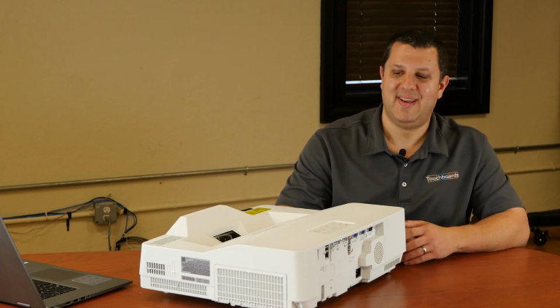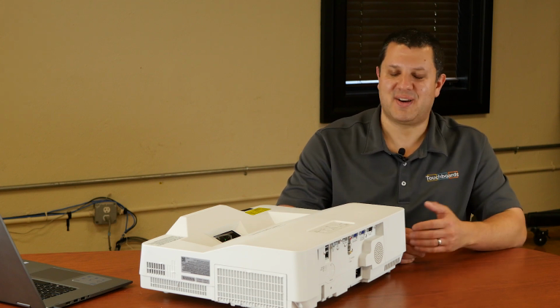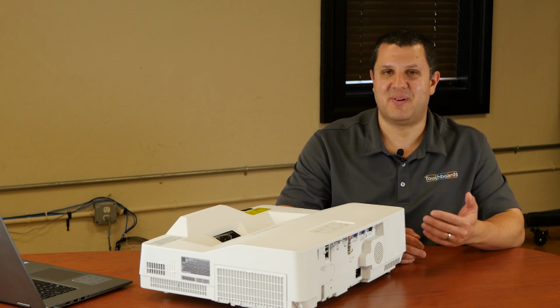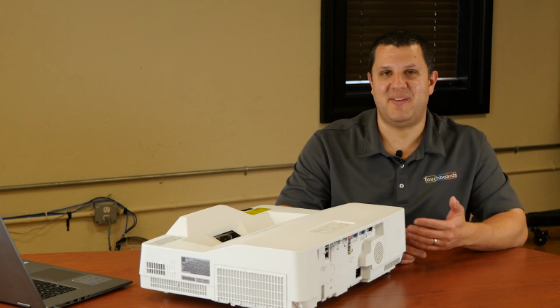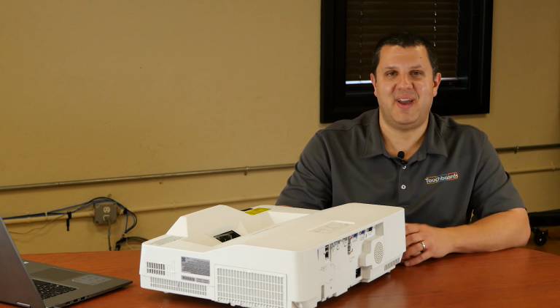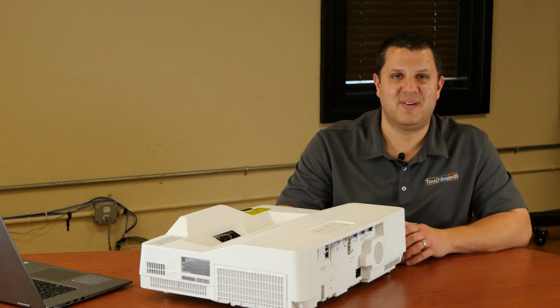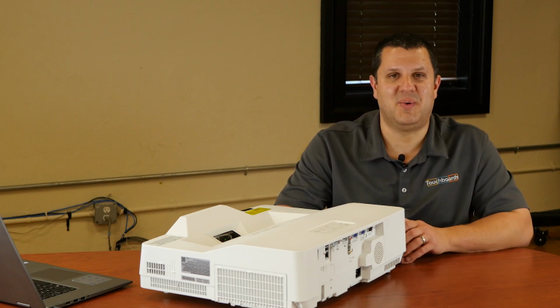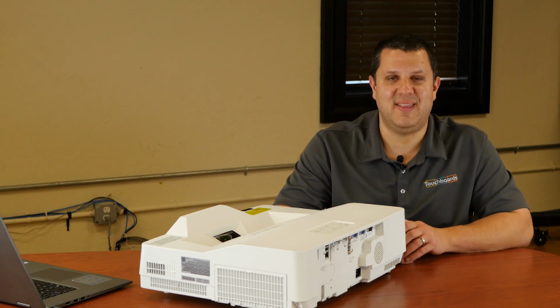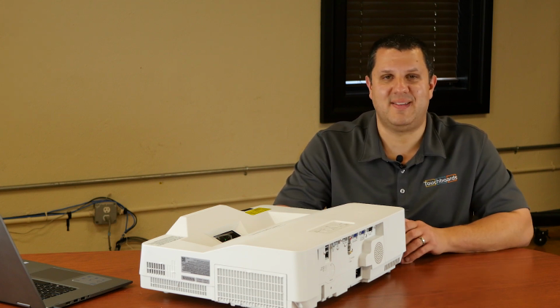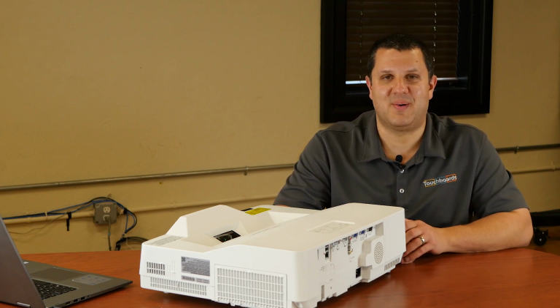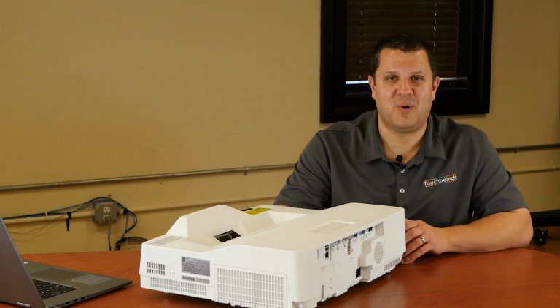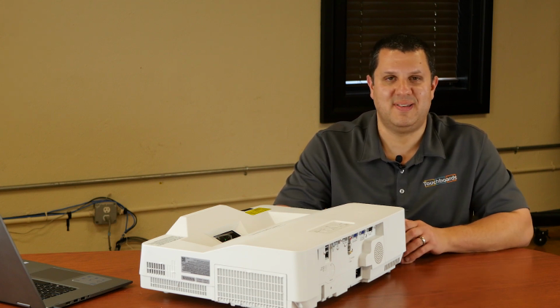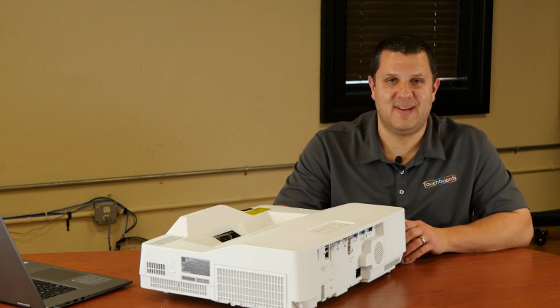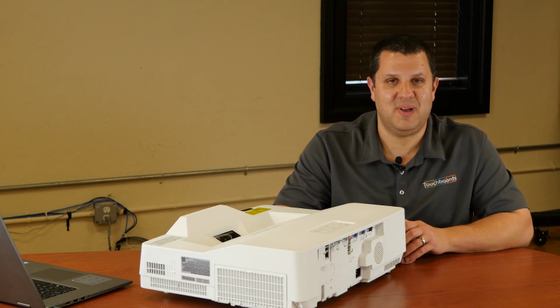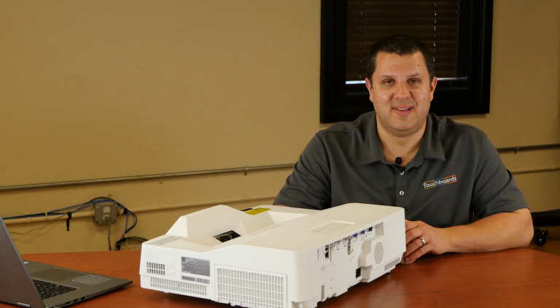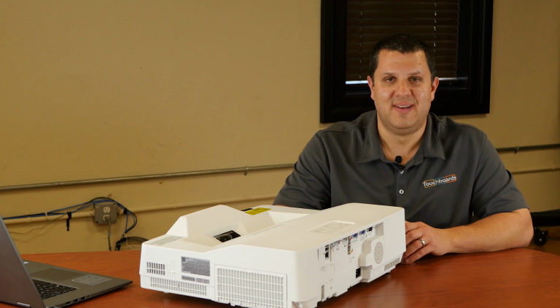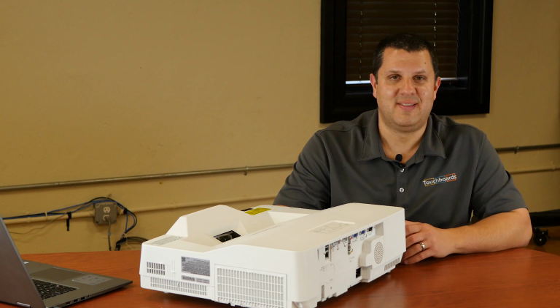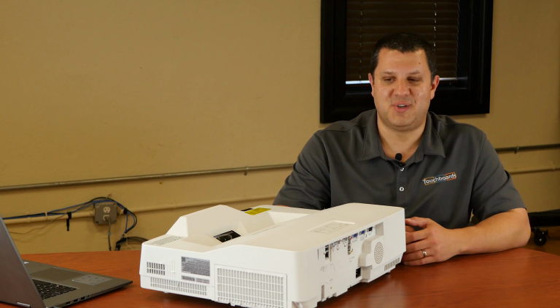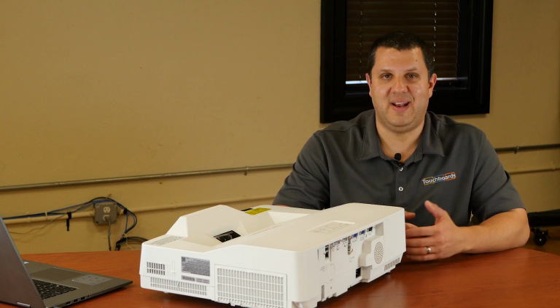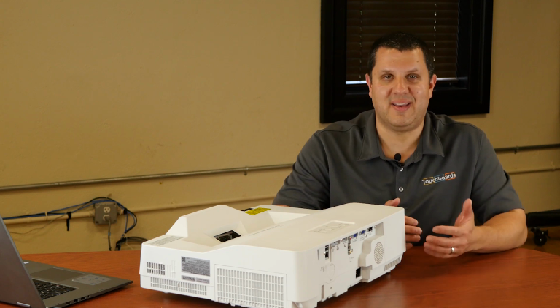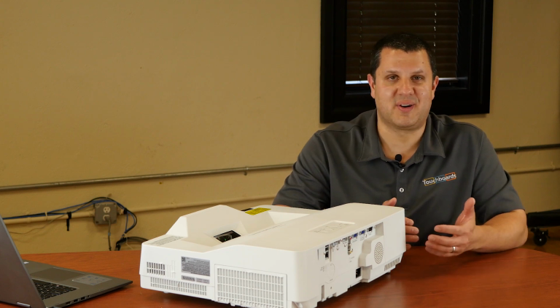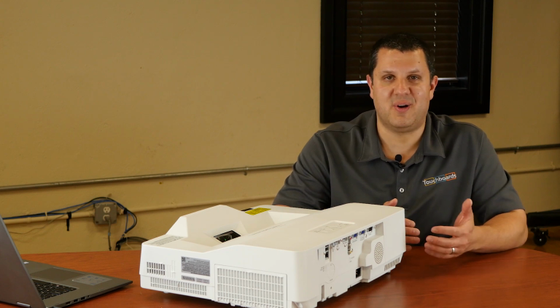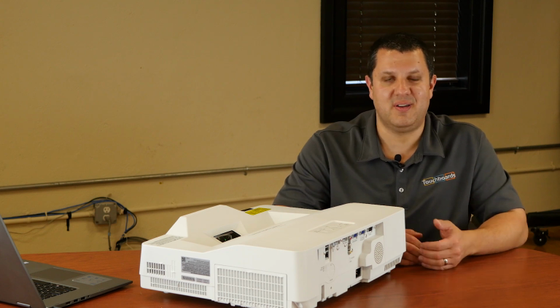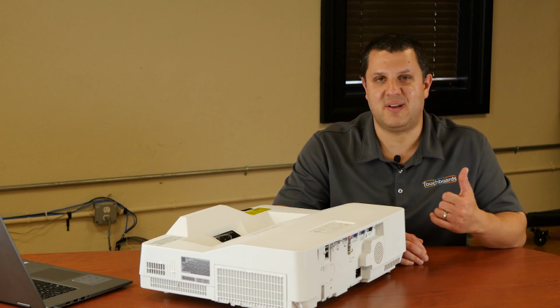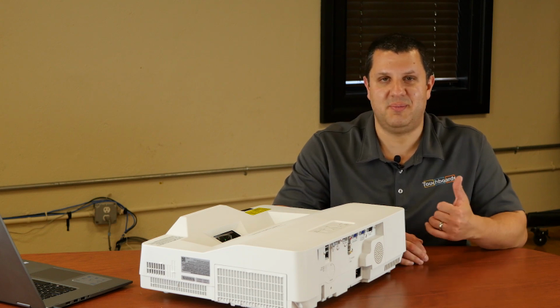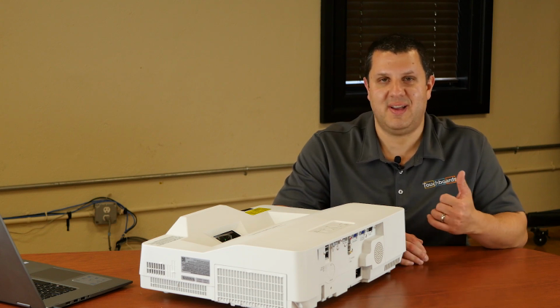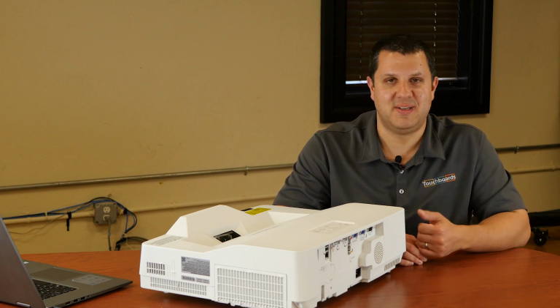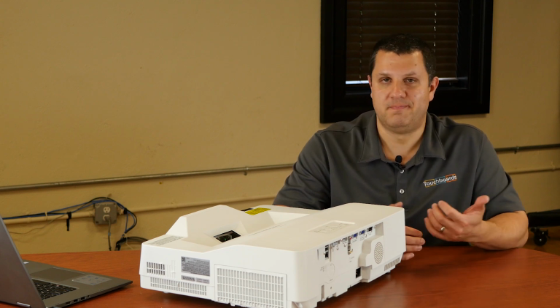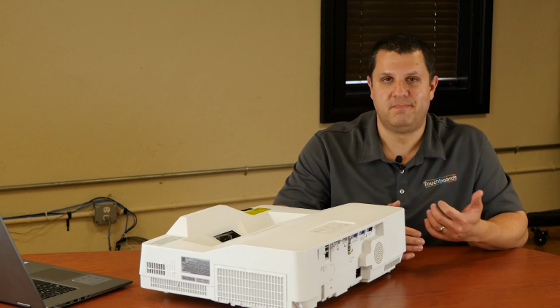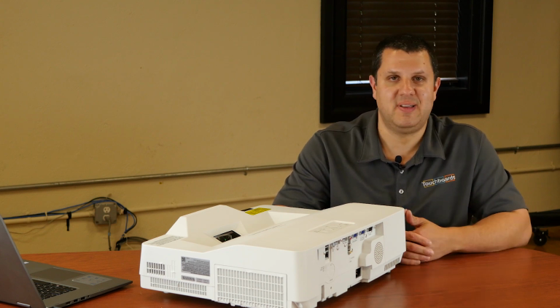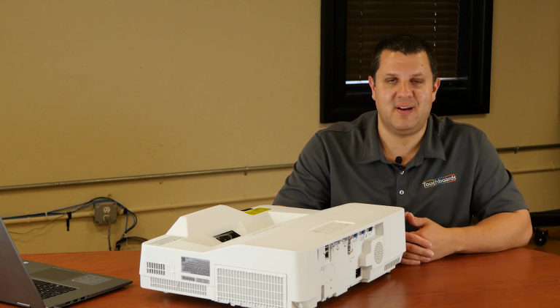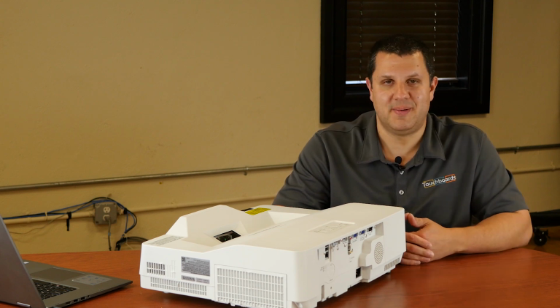You're covered by a five-year, 20,000-hour warranty as well. So should anything ever go wrong, you just call Hitachi and they'll take care of it.